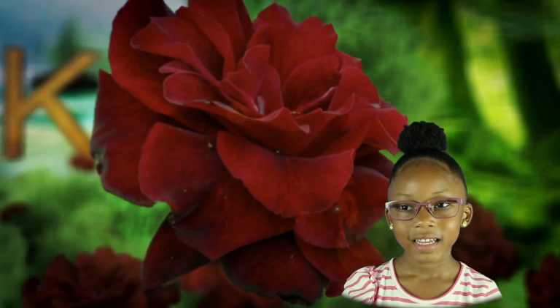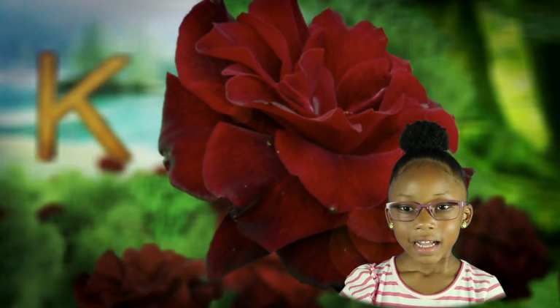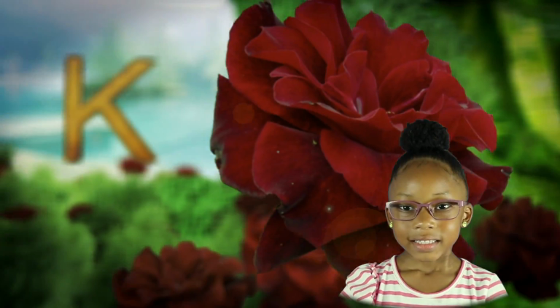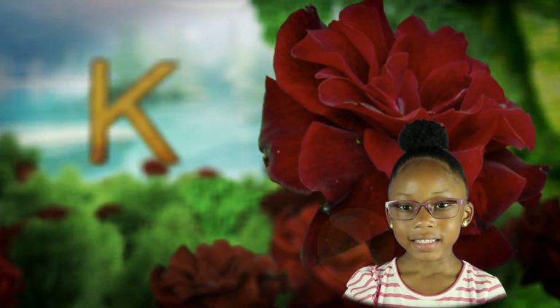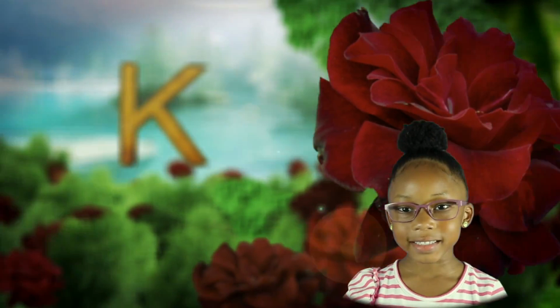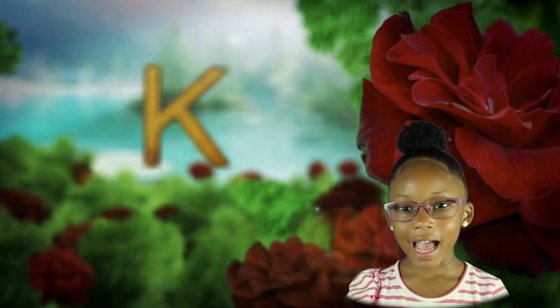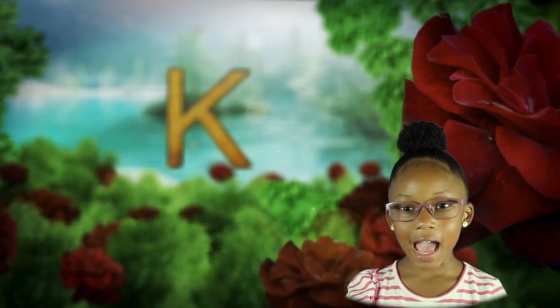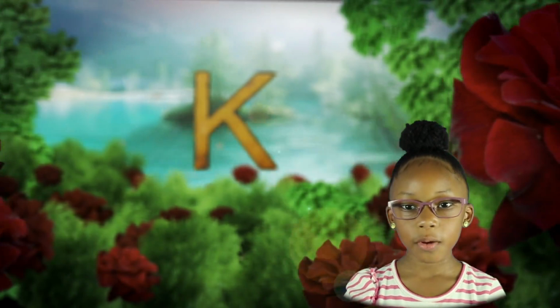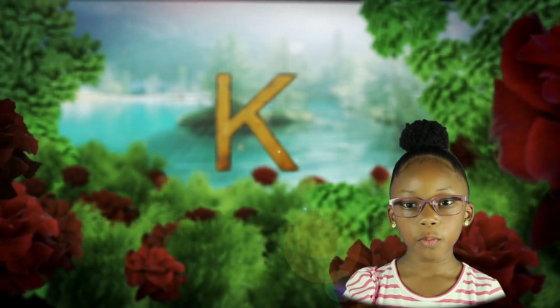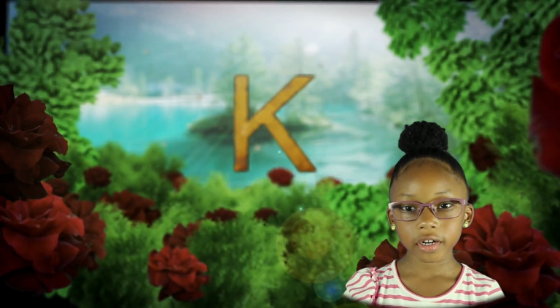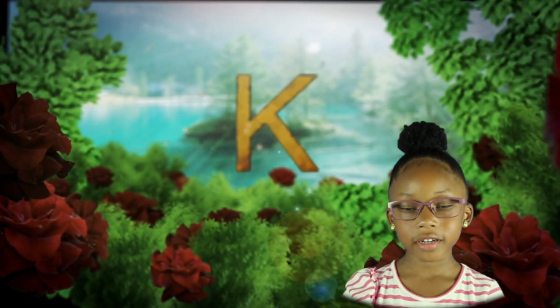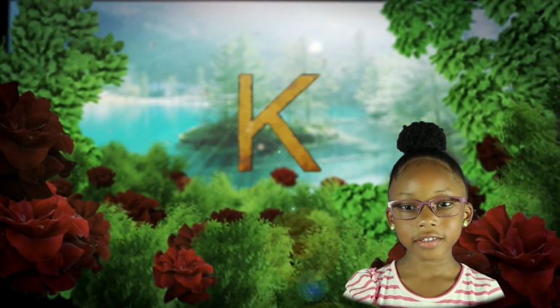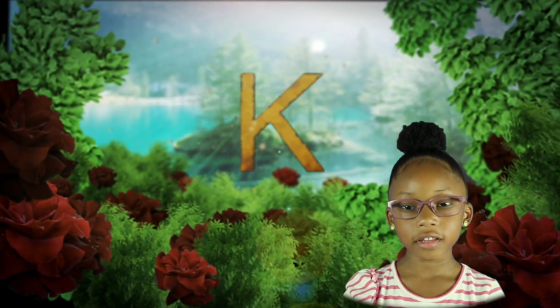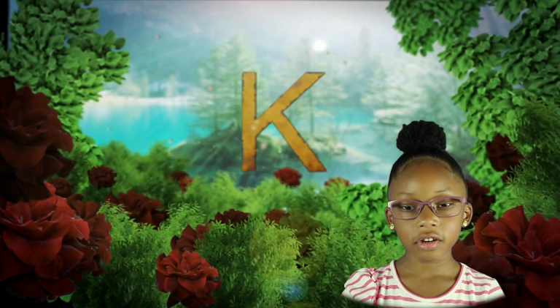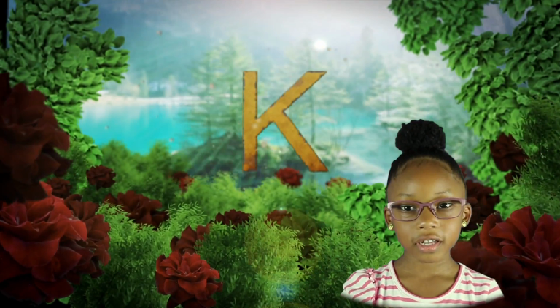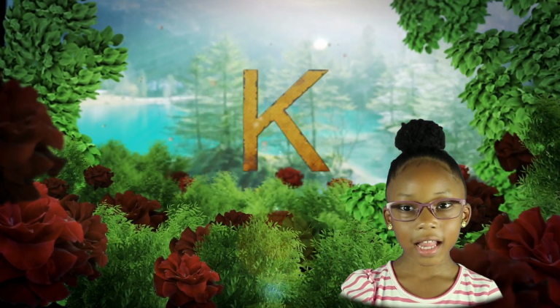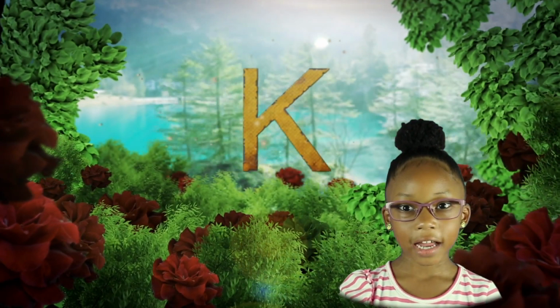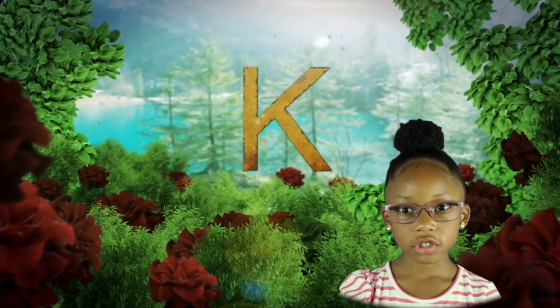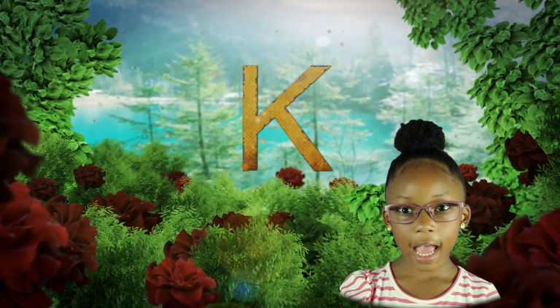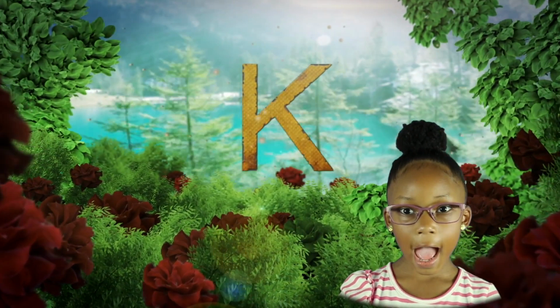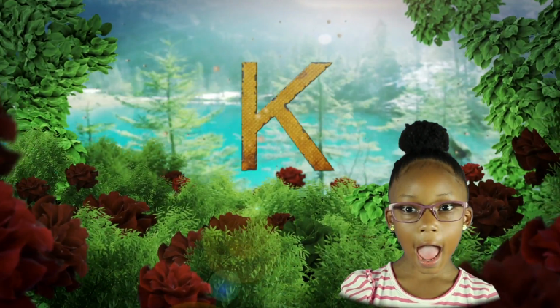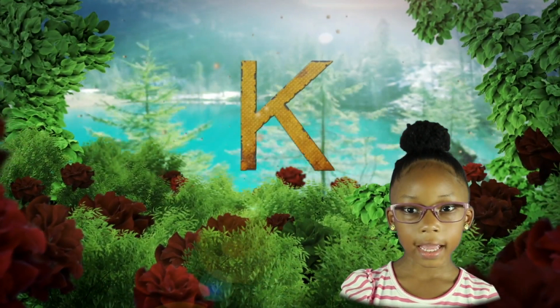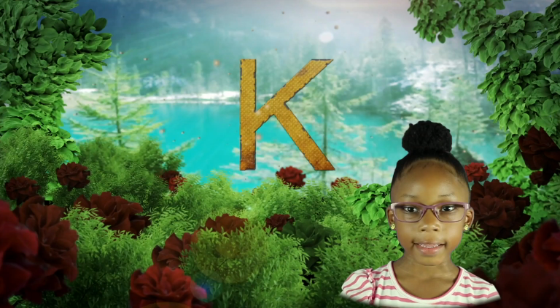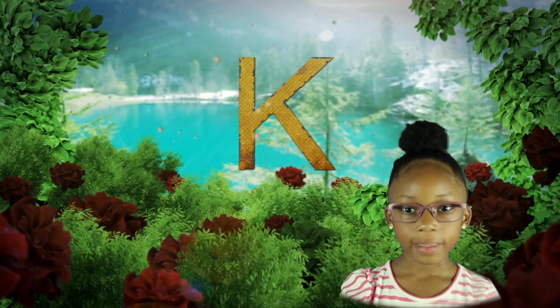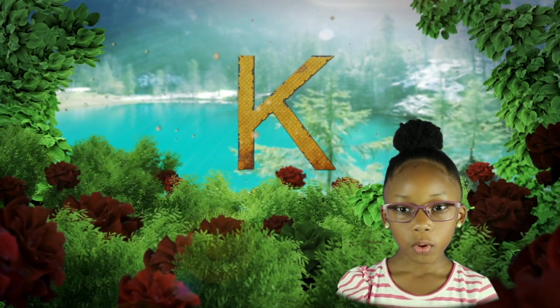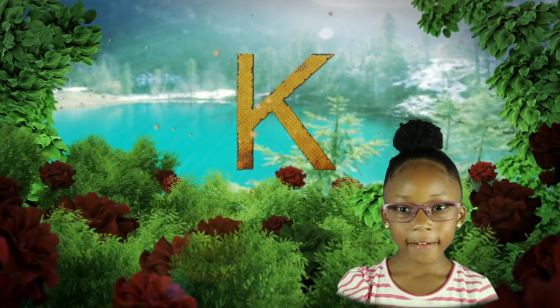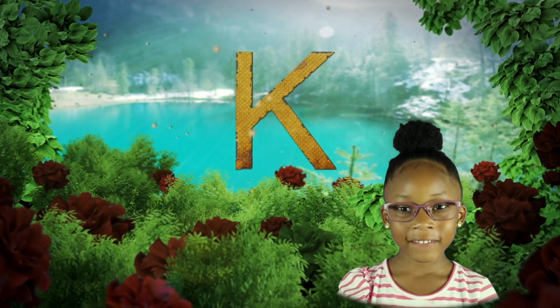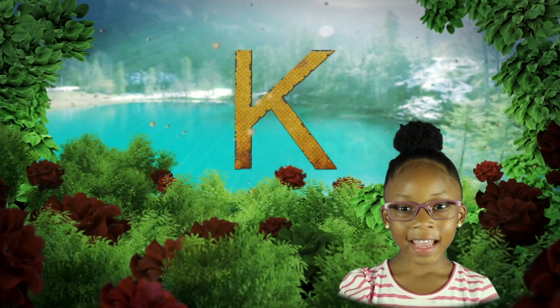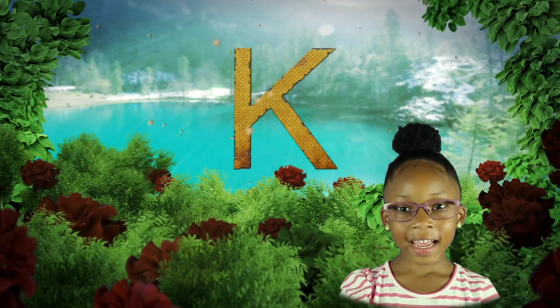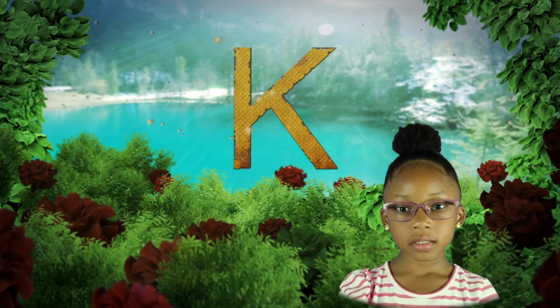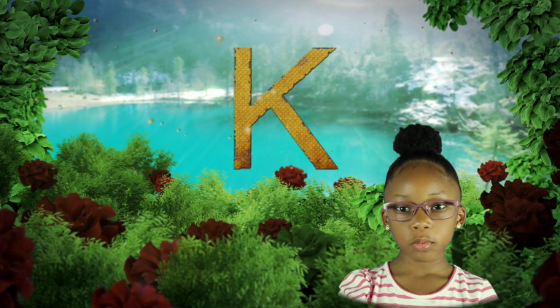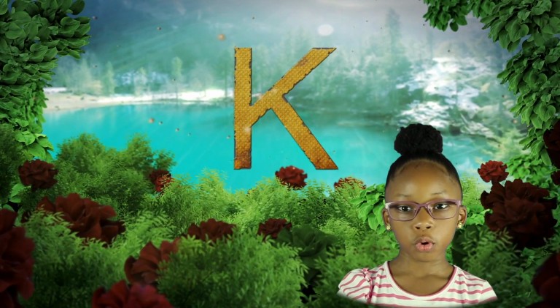Today, we're going to learn the letter K with animals.